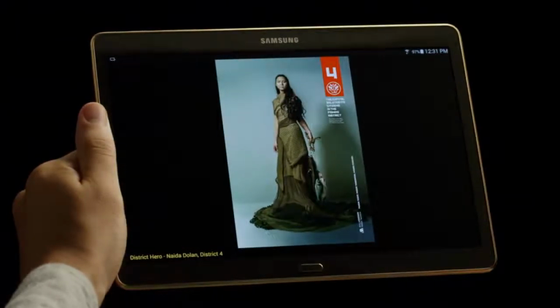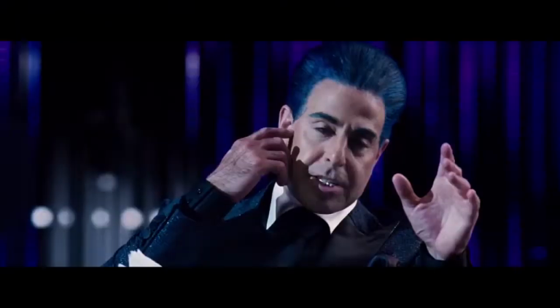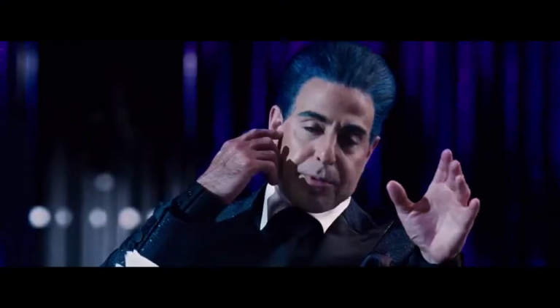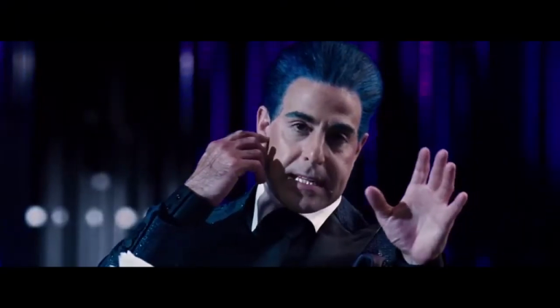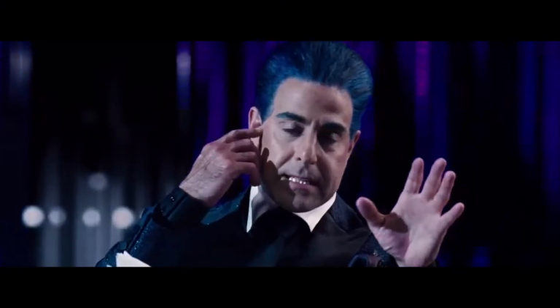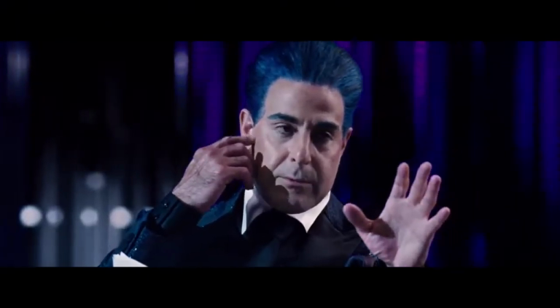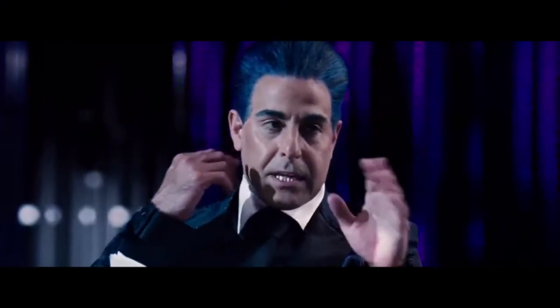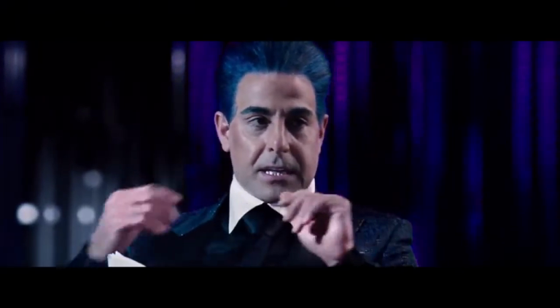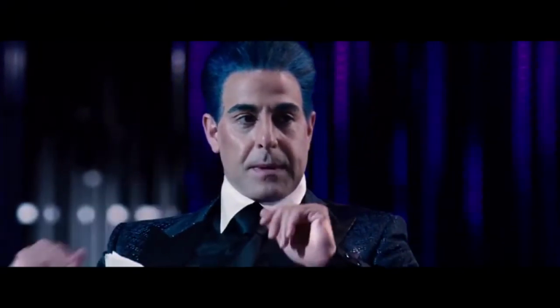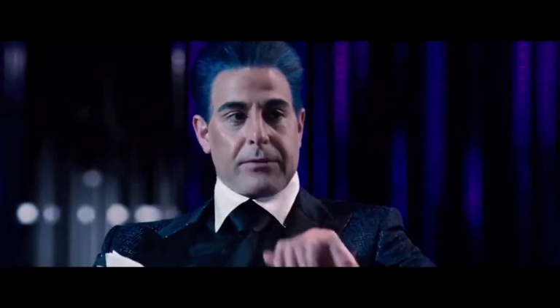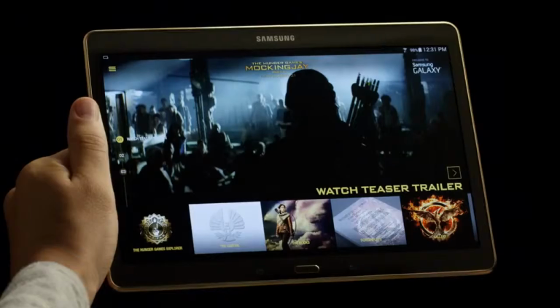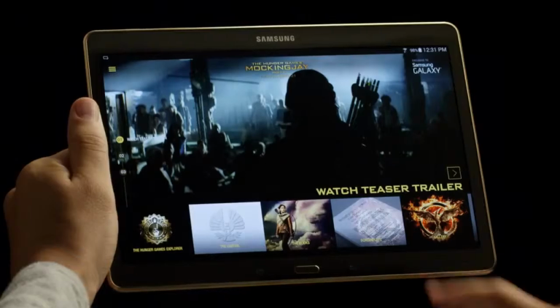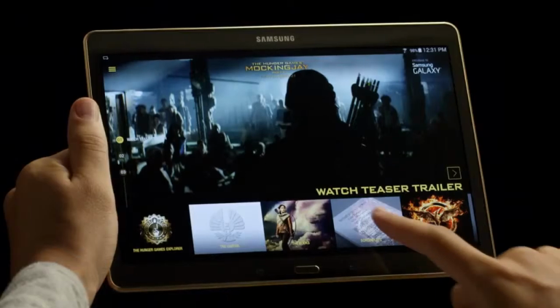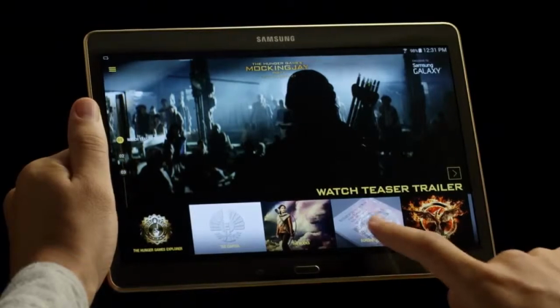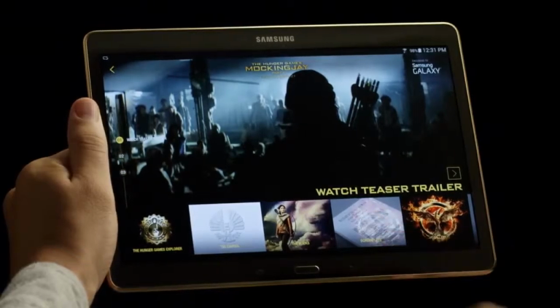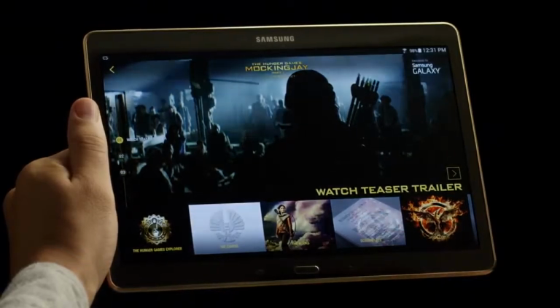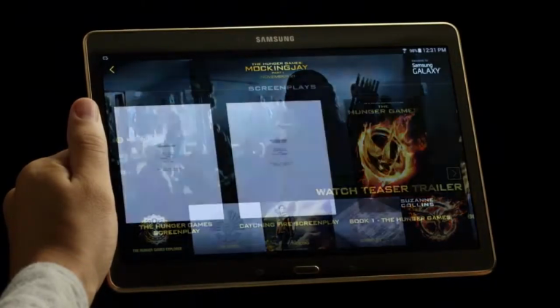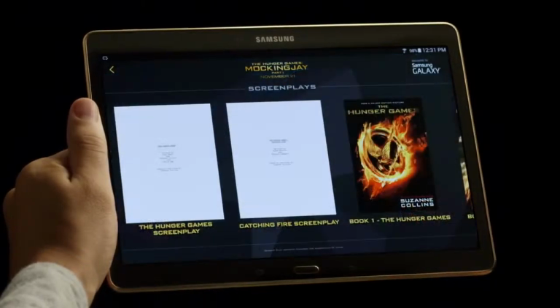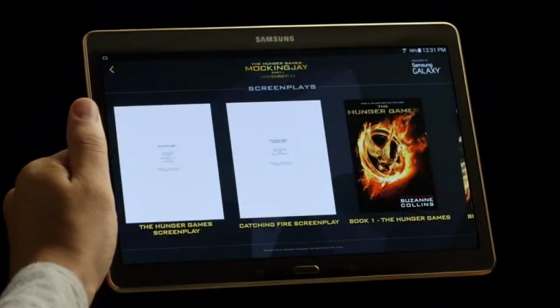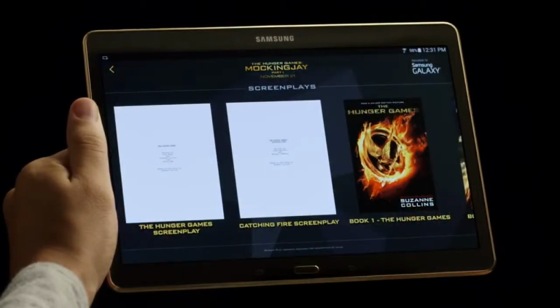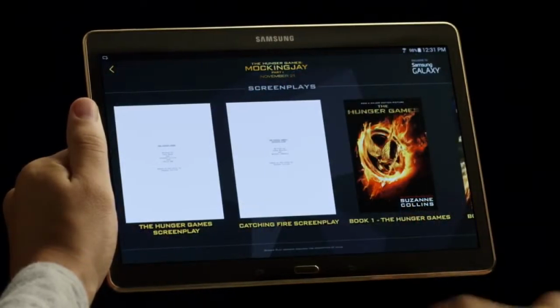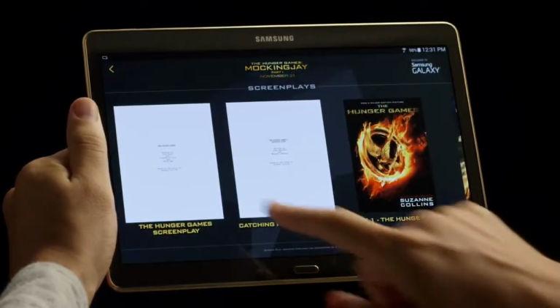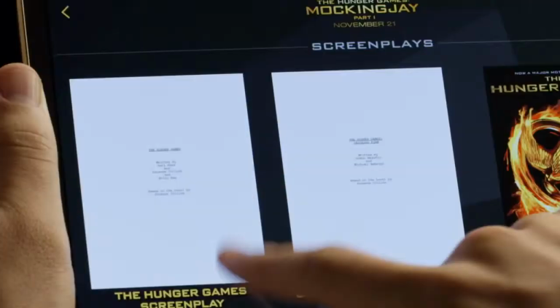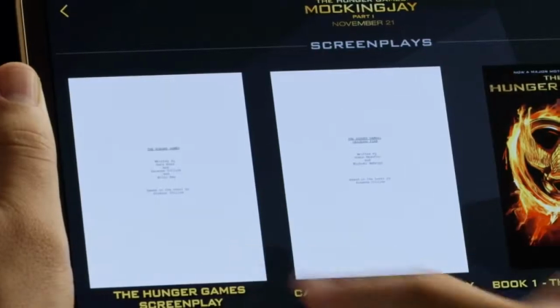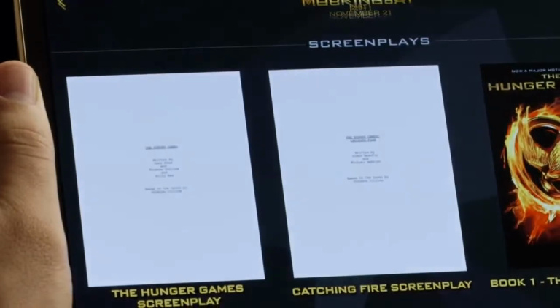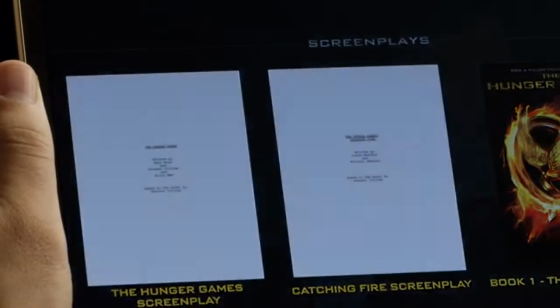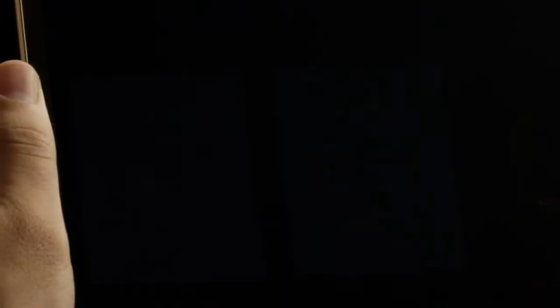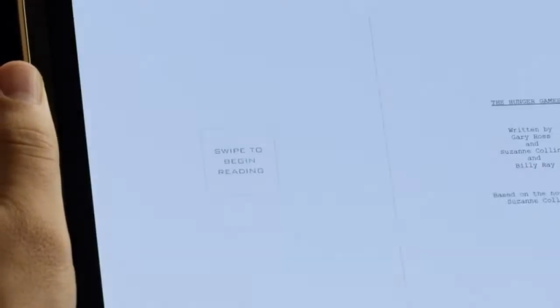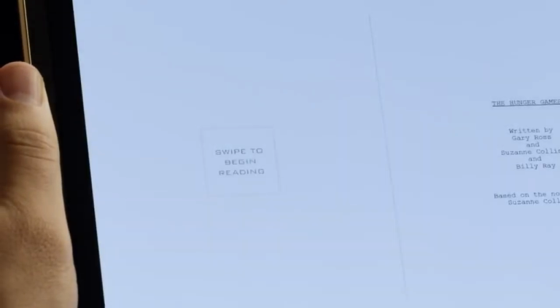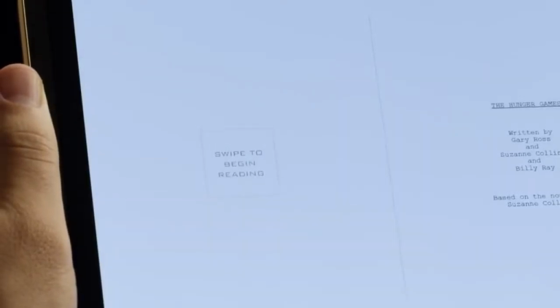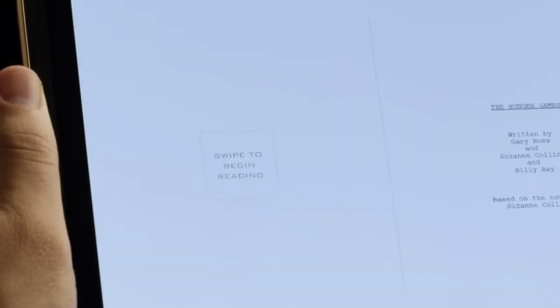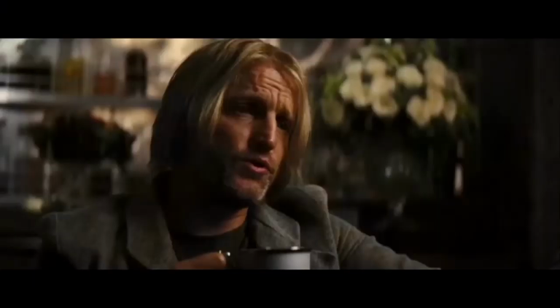Are there any surprises that we can expect? What if we told you the Movie Pack also includes the screenplays from the first two movies?